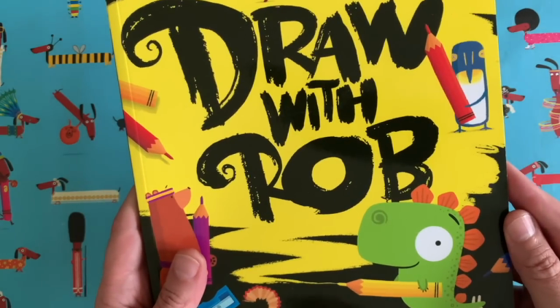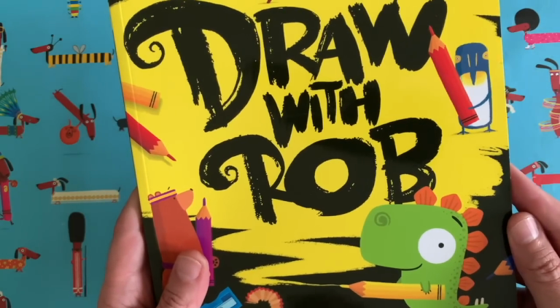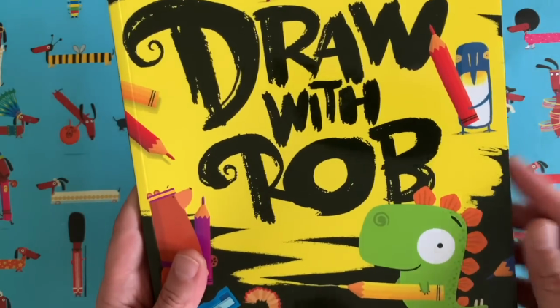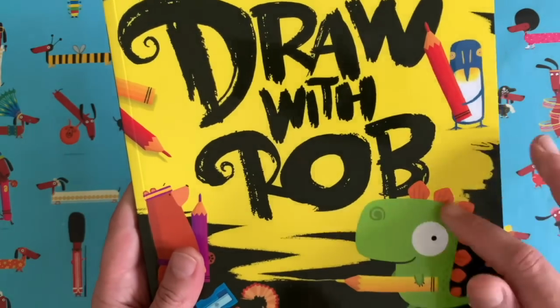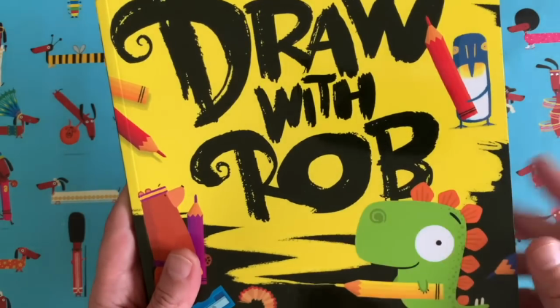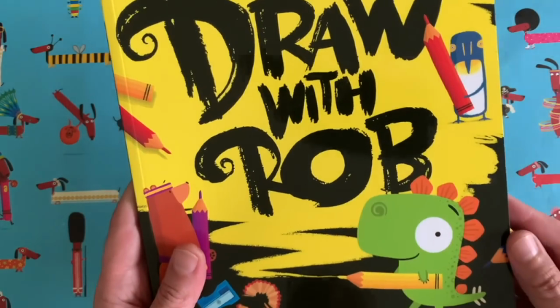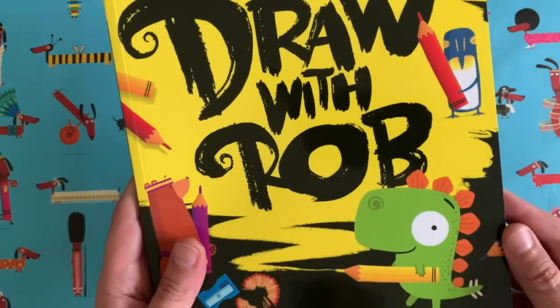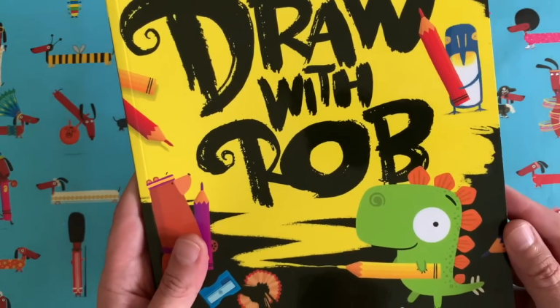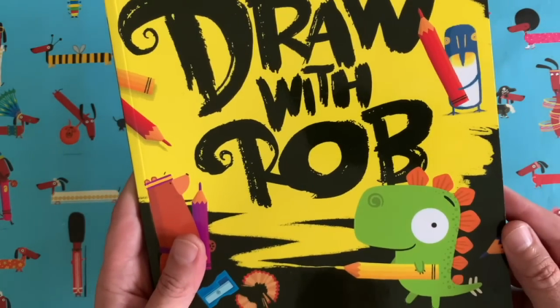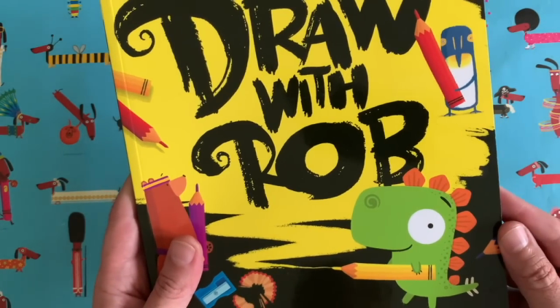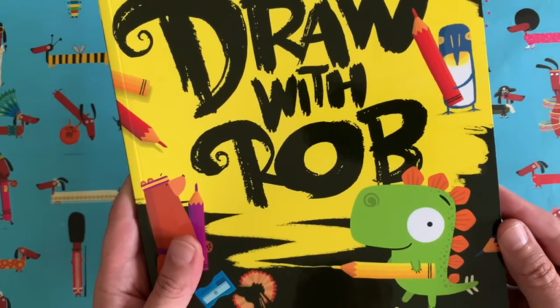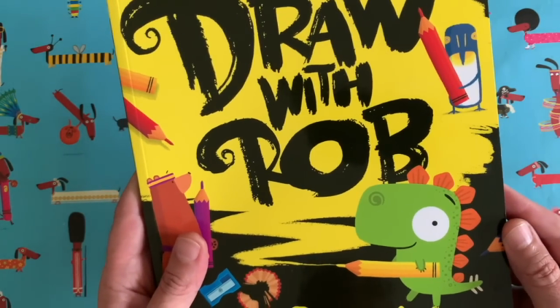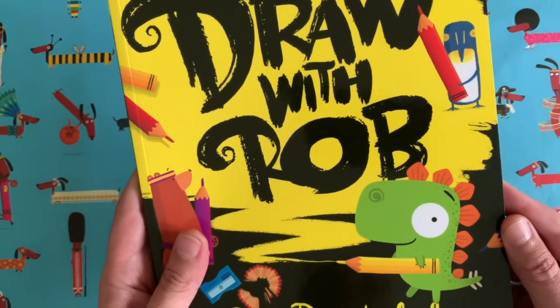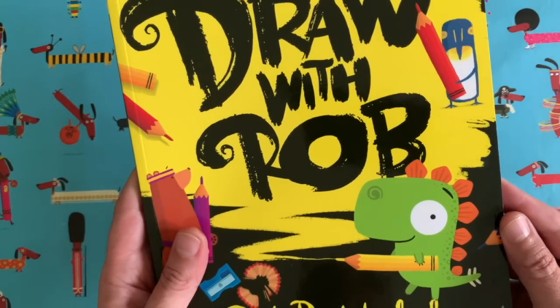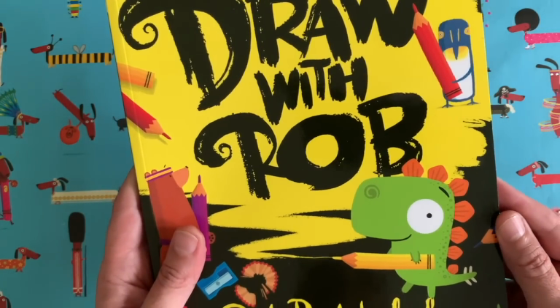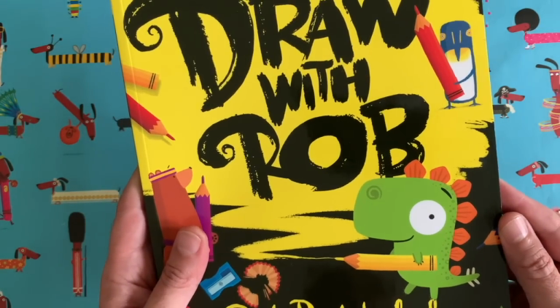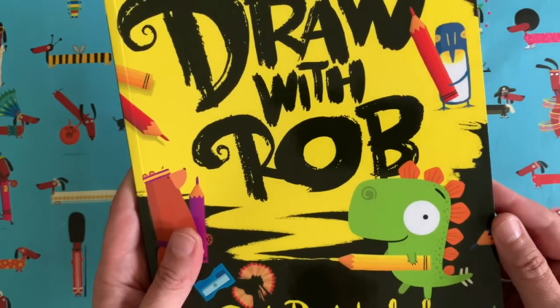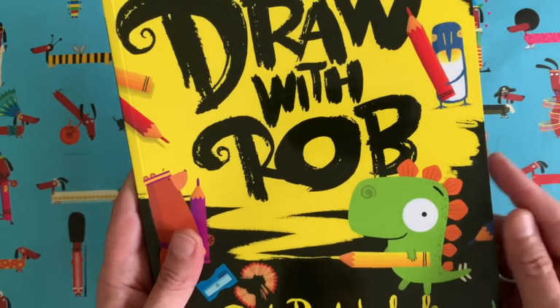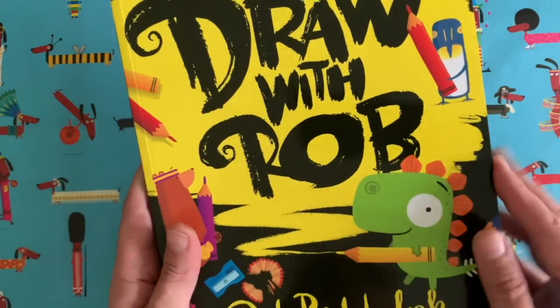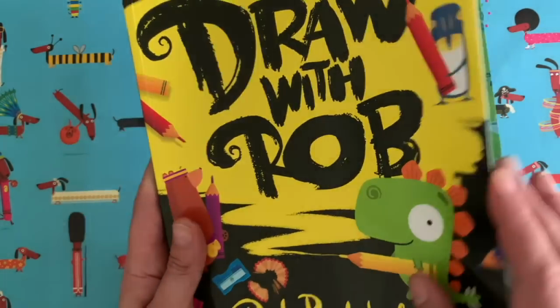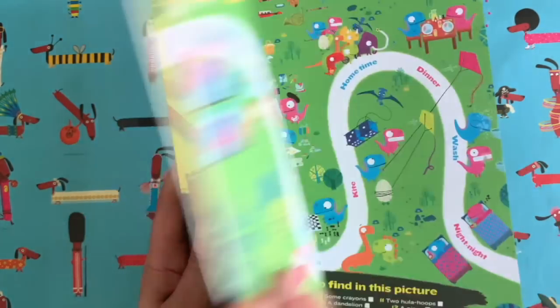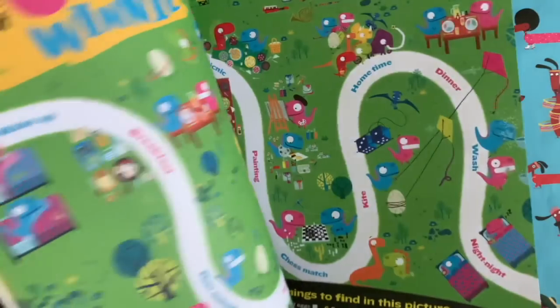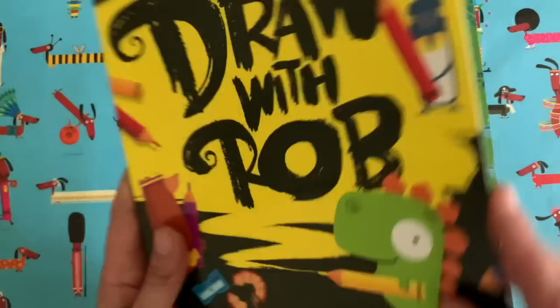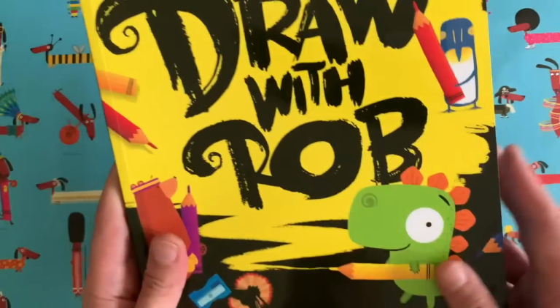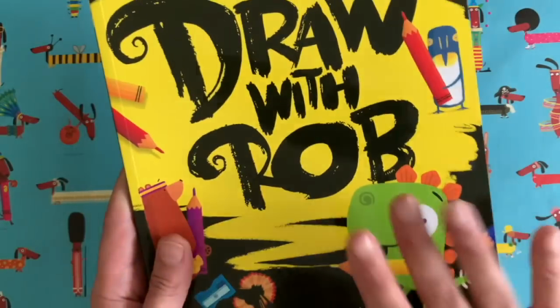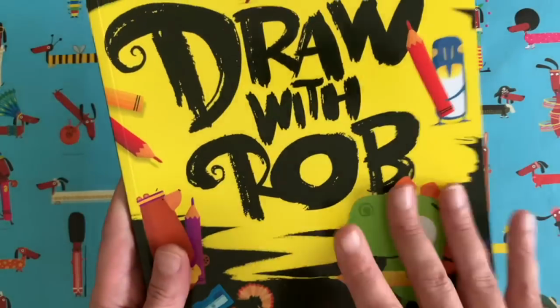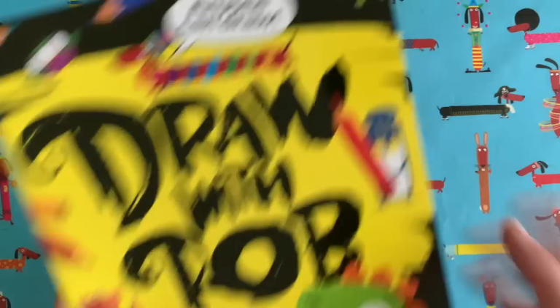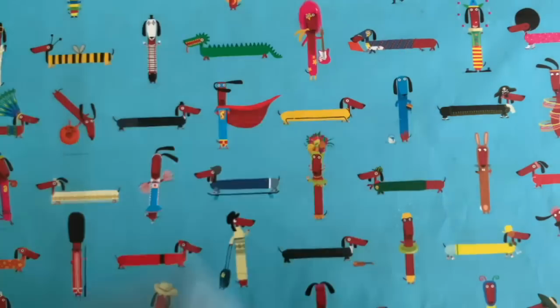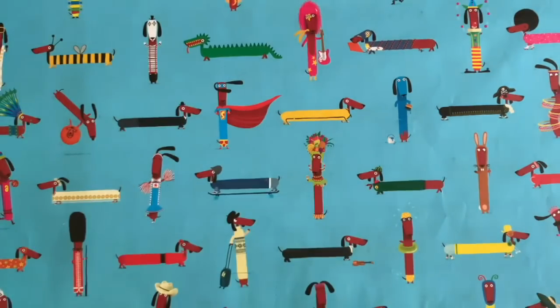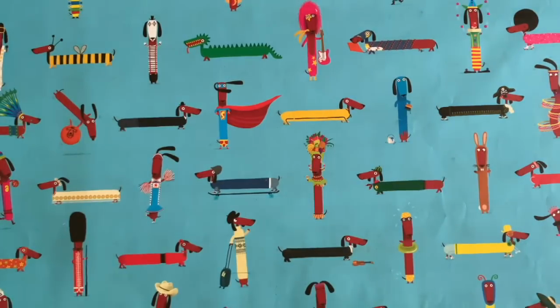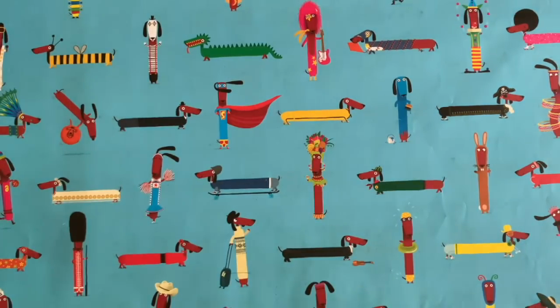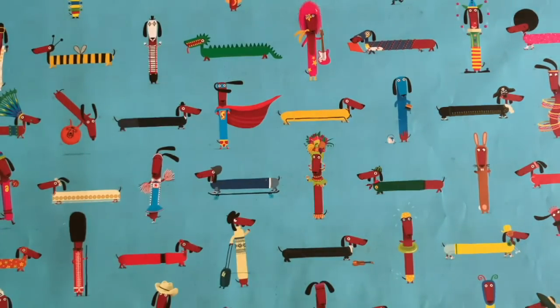I know lots of you have got this book because loads of you have sent me pictures of your drawings inside the book, so thank you for that.